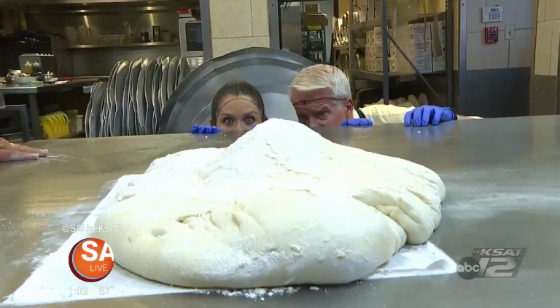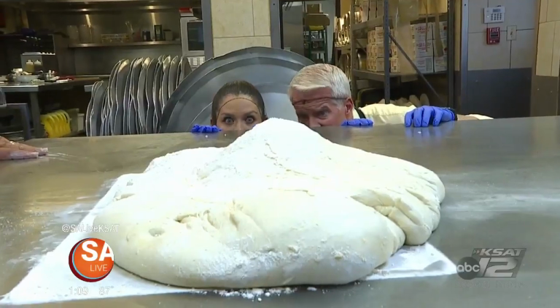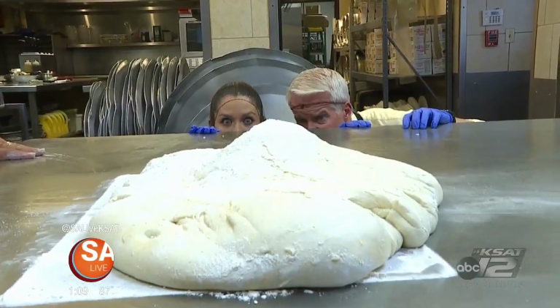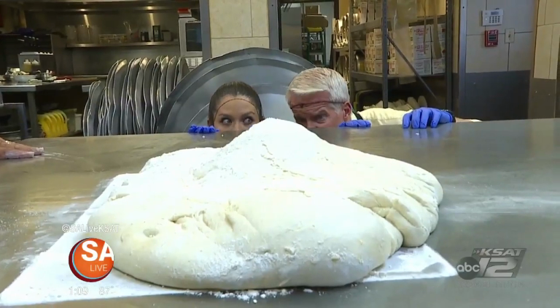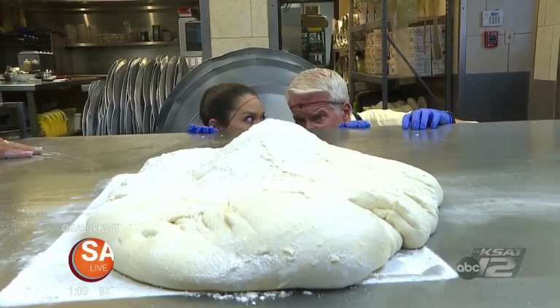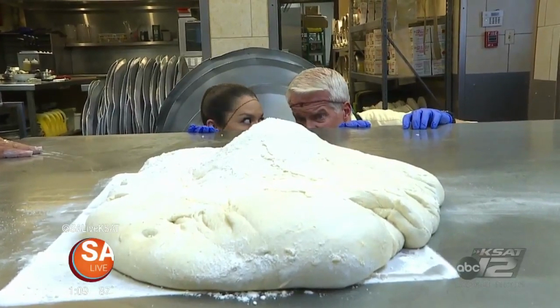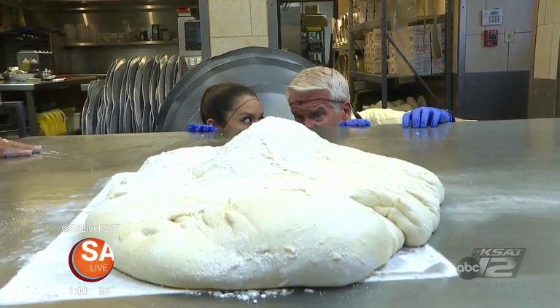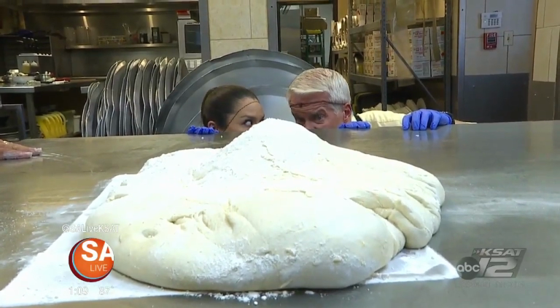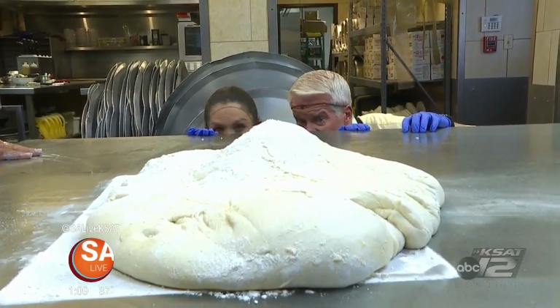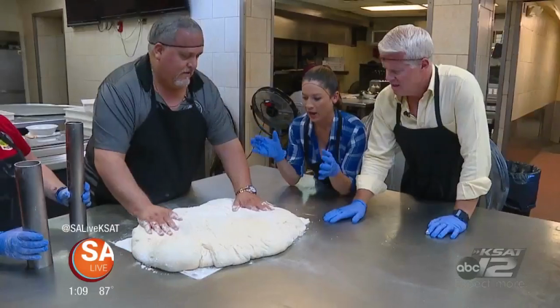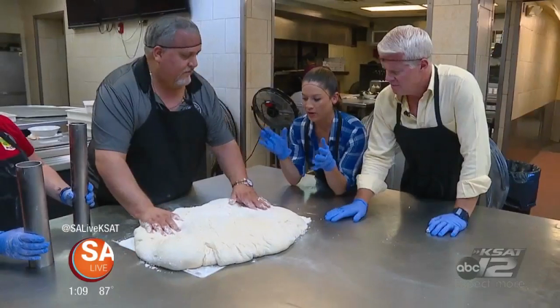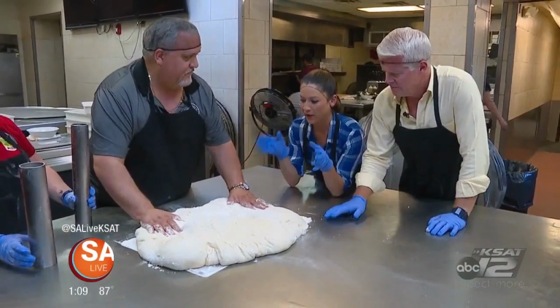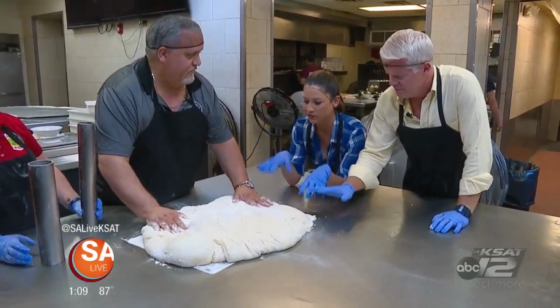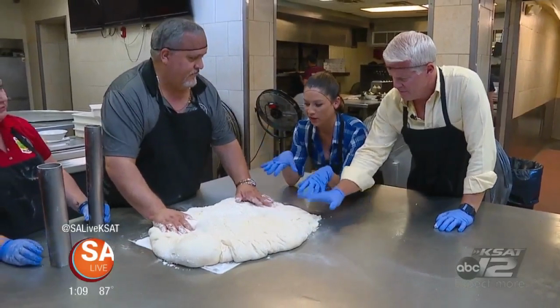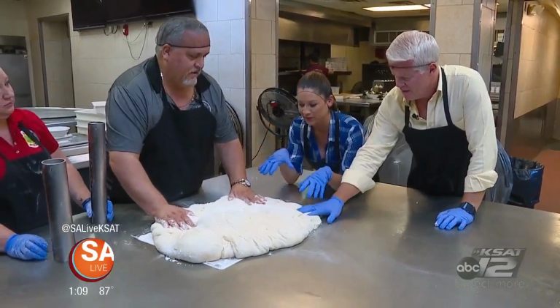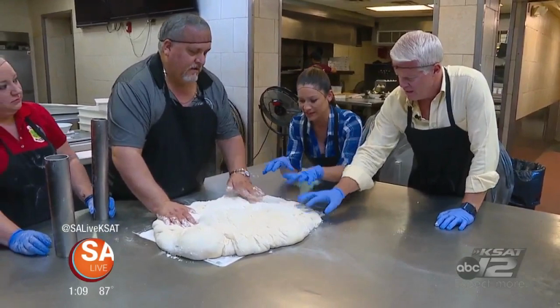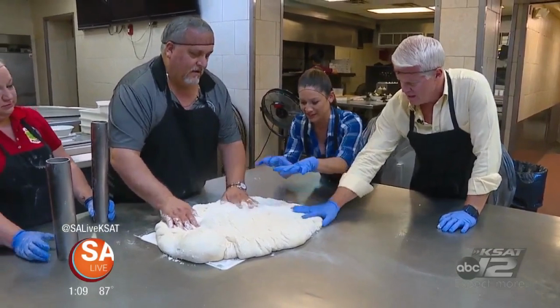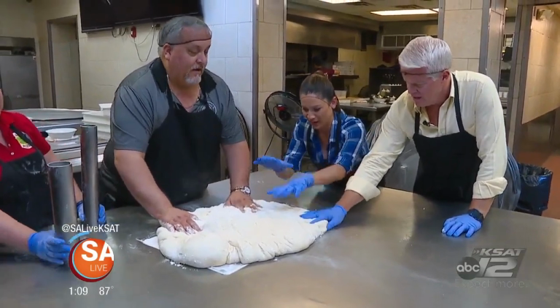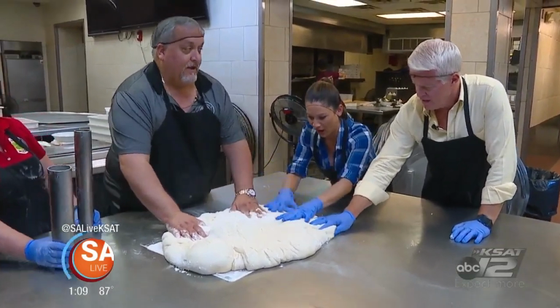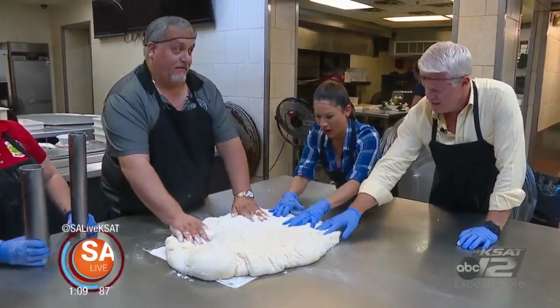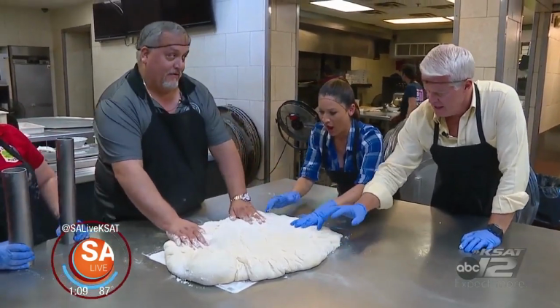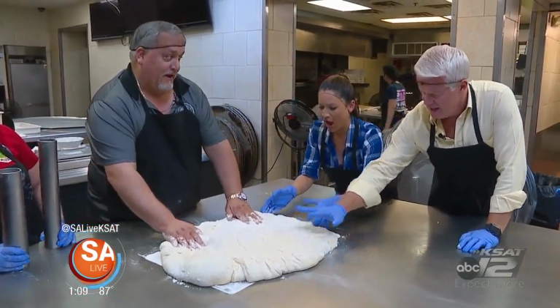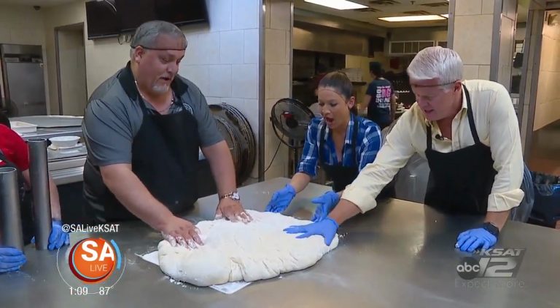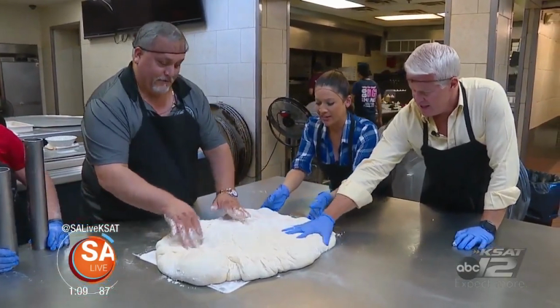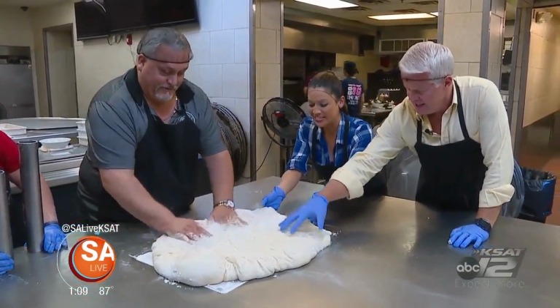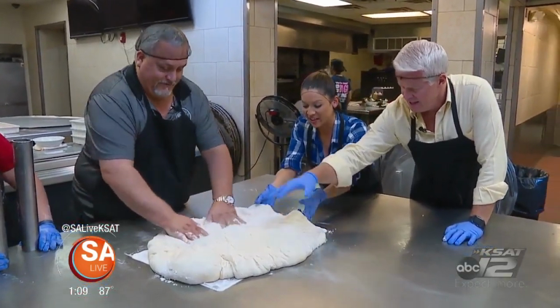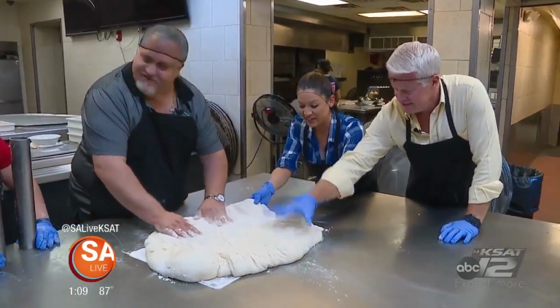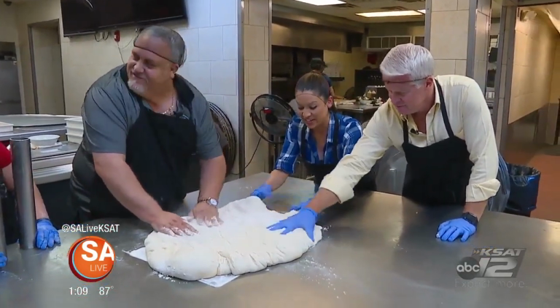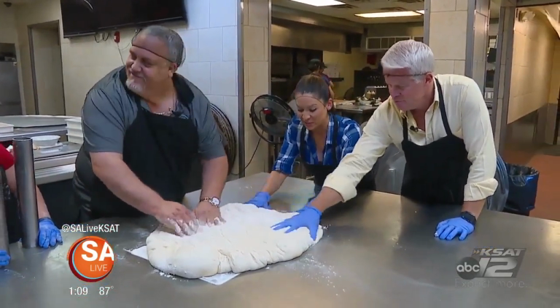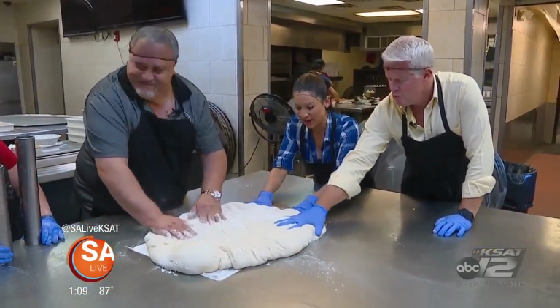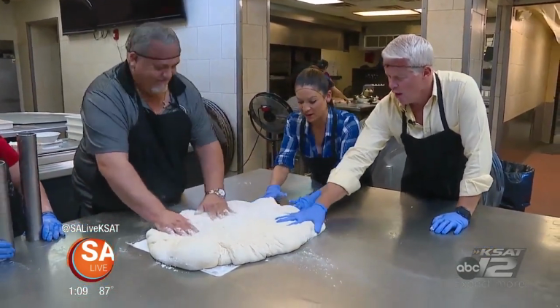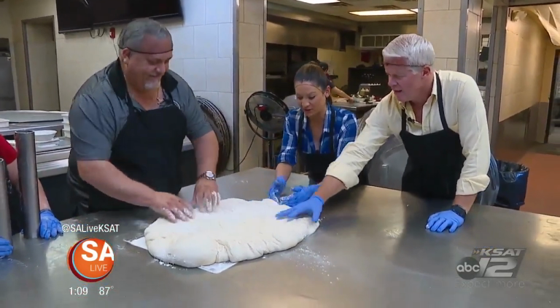That's a lot of dough. How many pounds of dough is this? It is 17 pounds. 17 pounds.